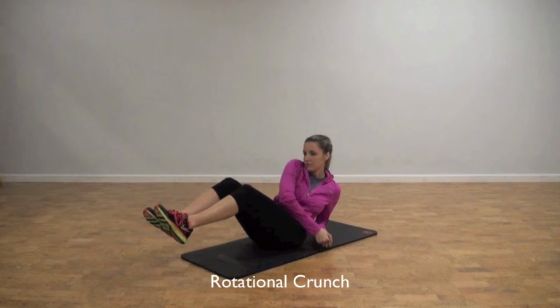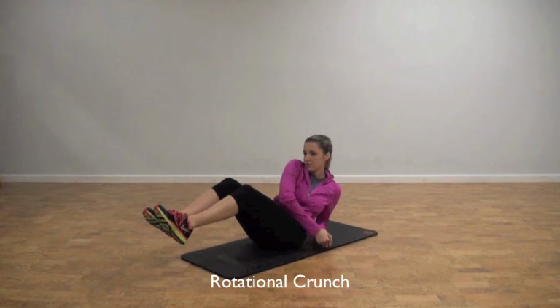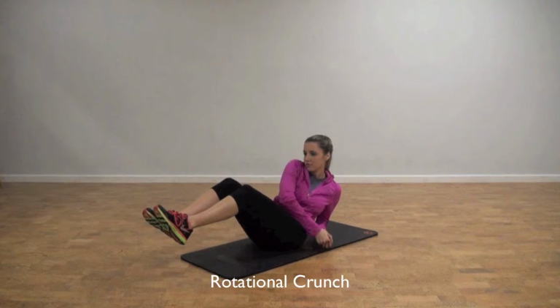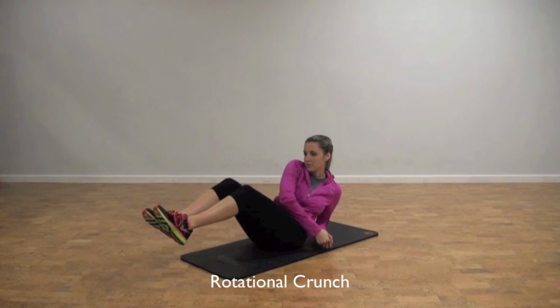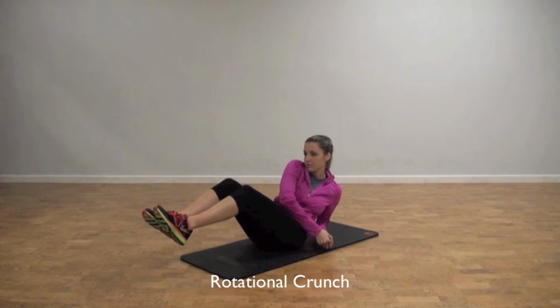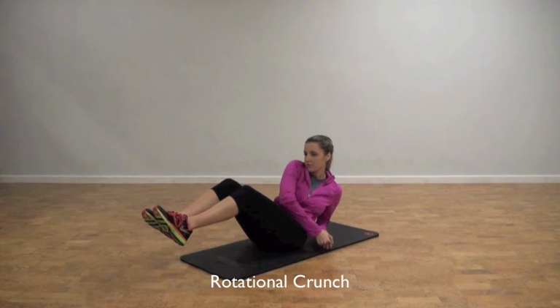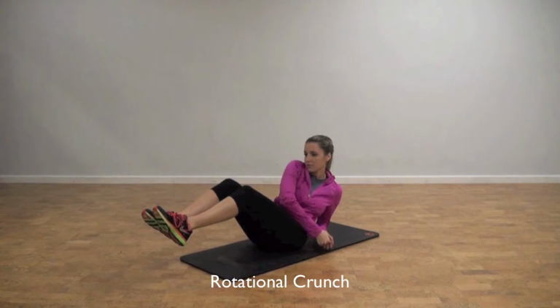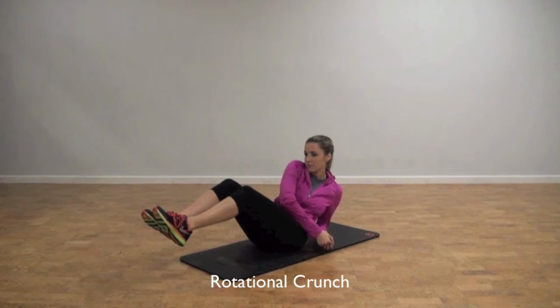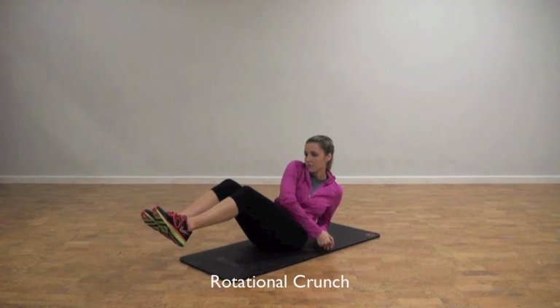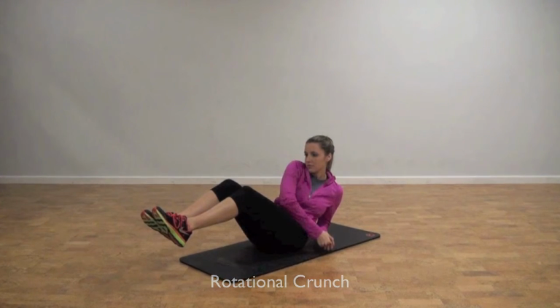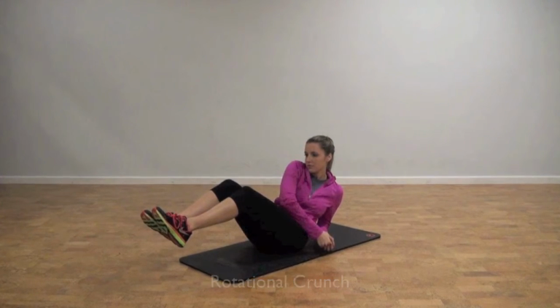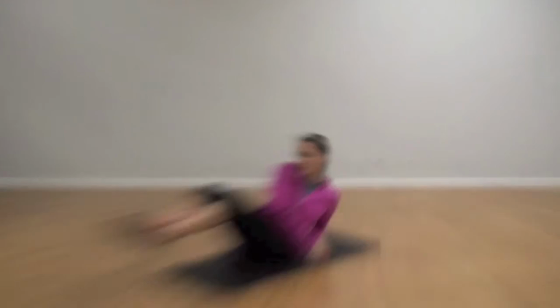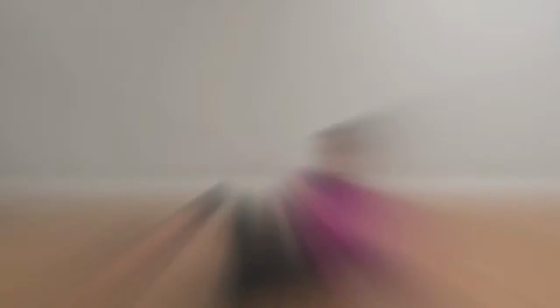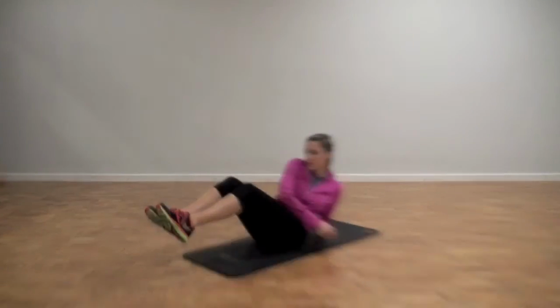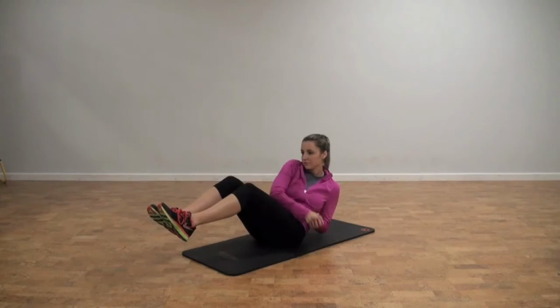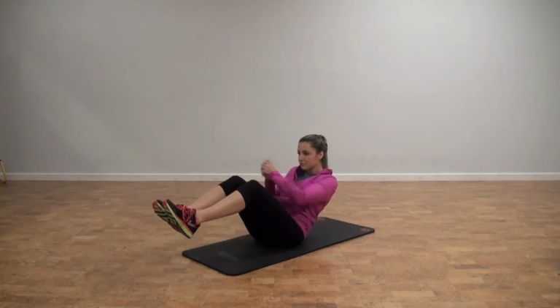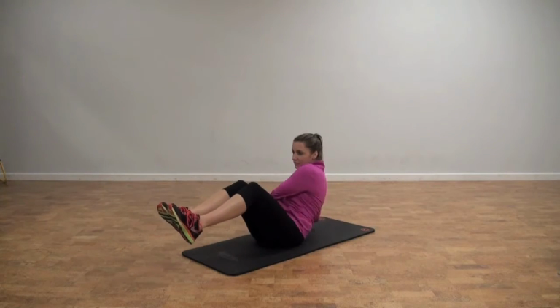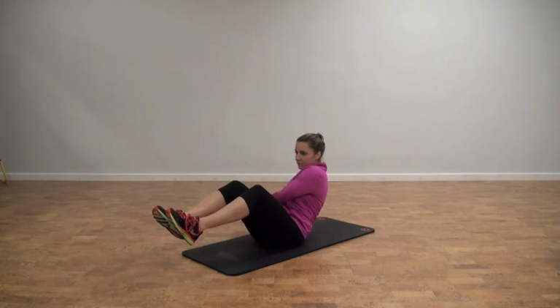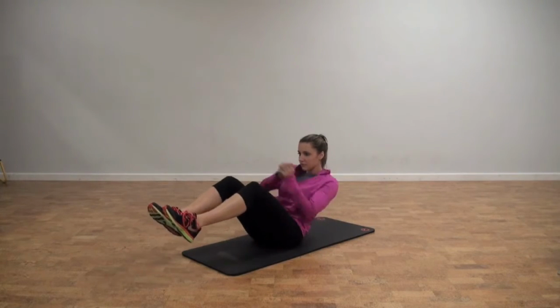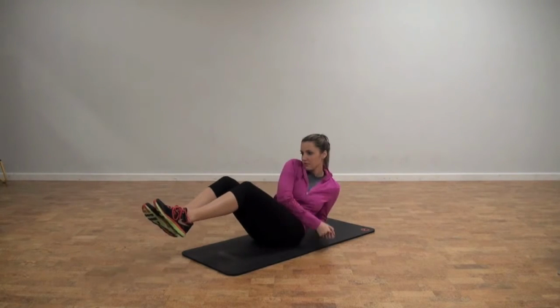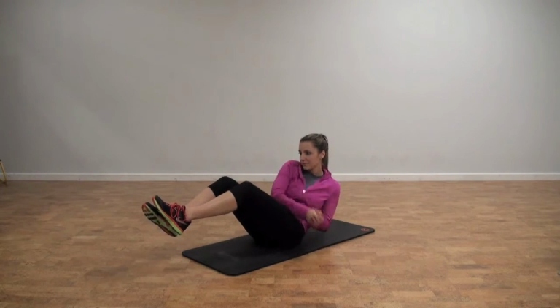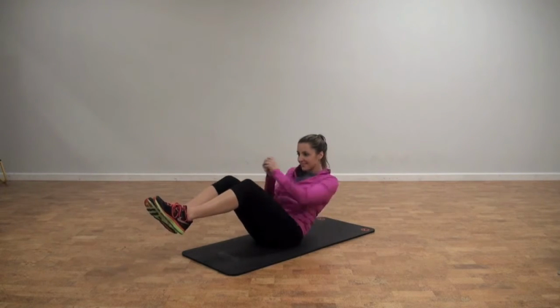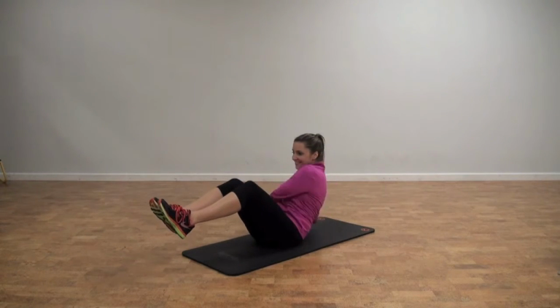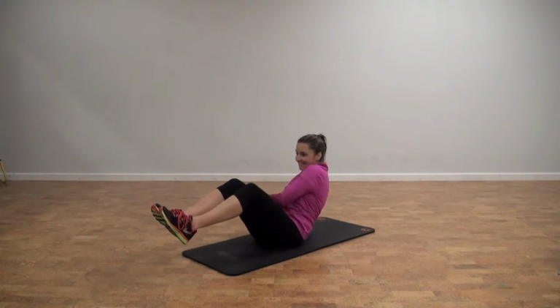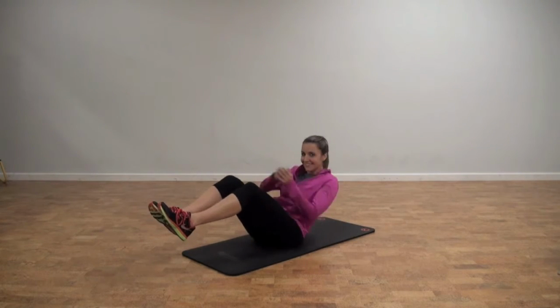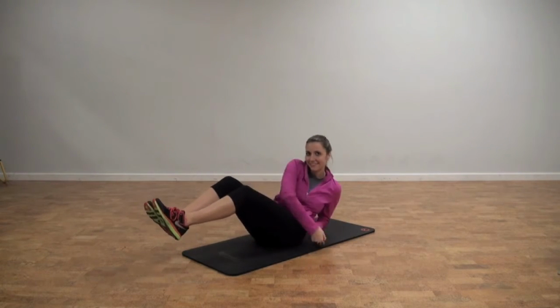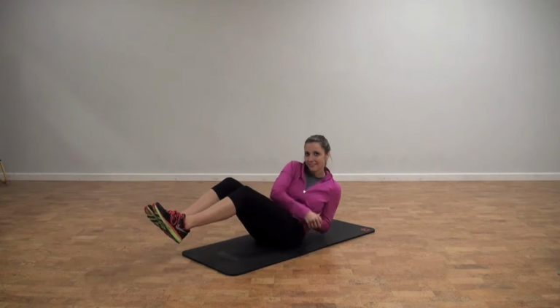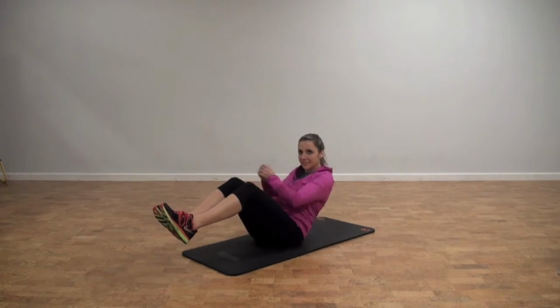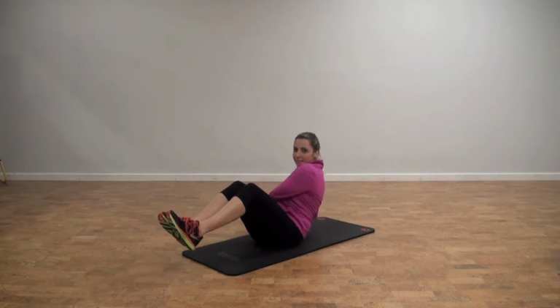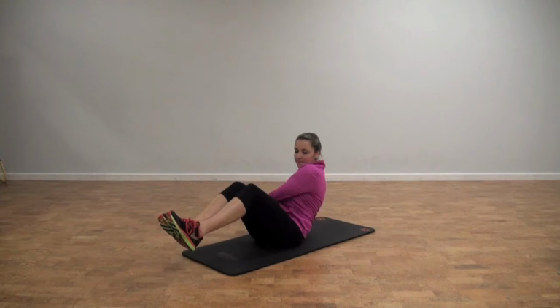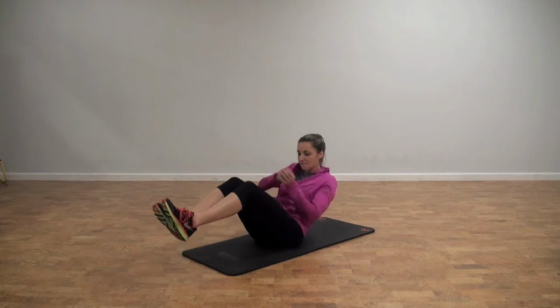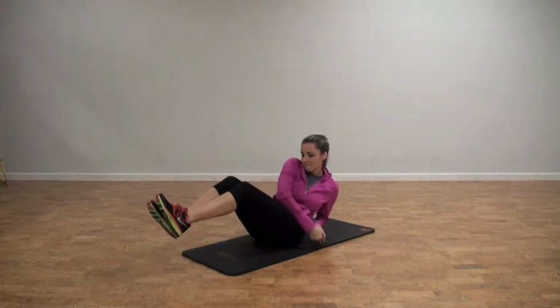Sit on the ground, lifting your legs. Rotate your upper body from side to side, touching your knuckles to the ground. Do for 30 seconds.